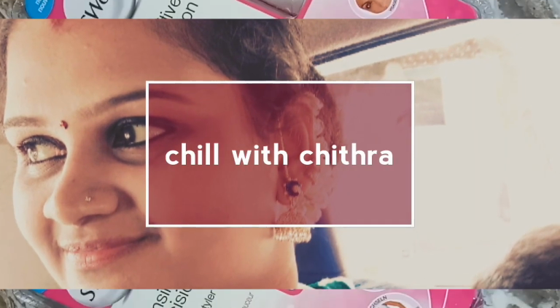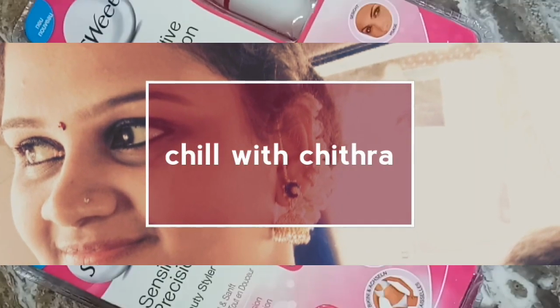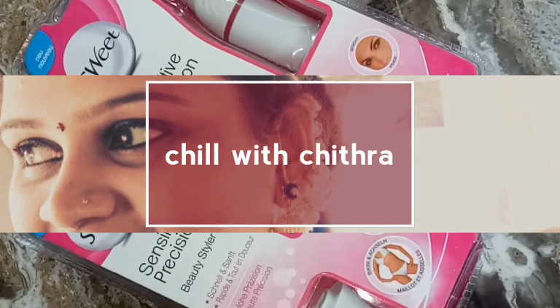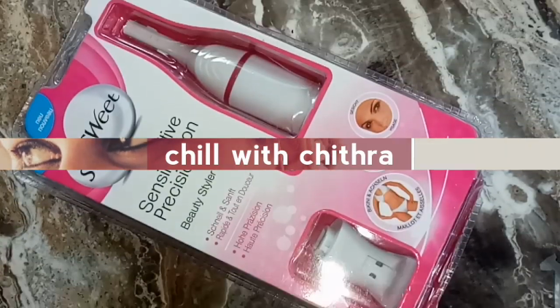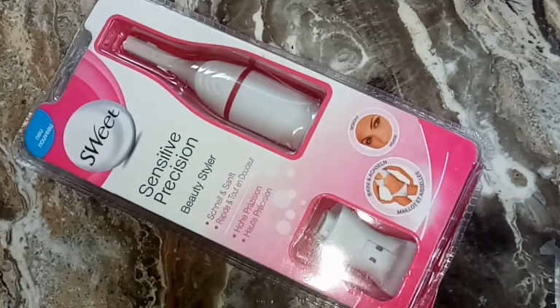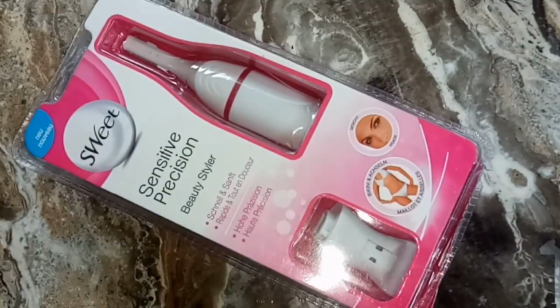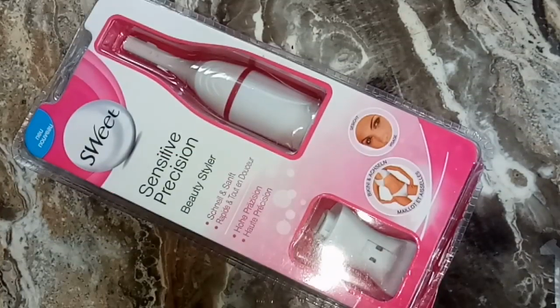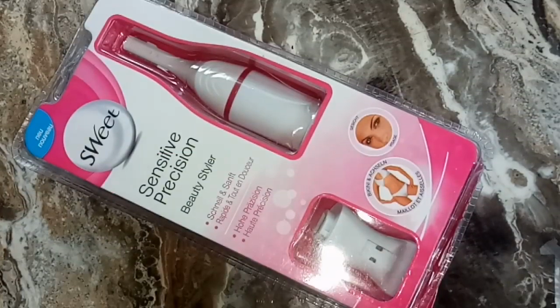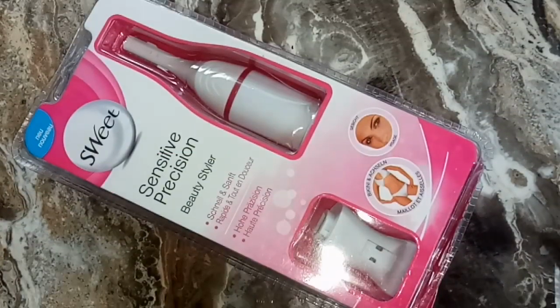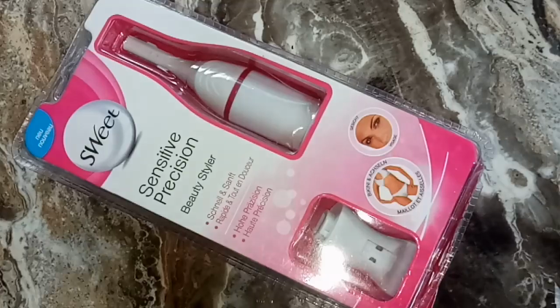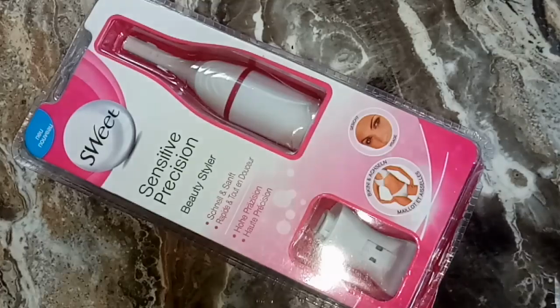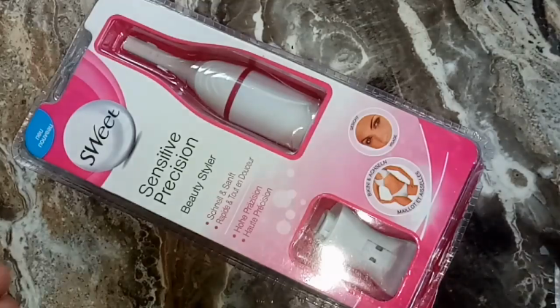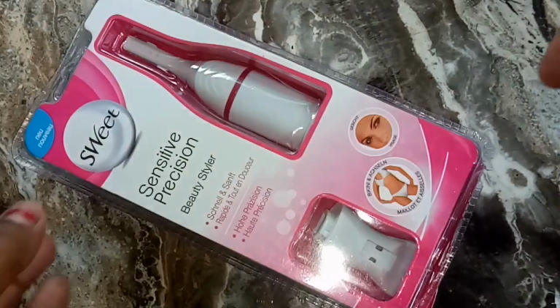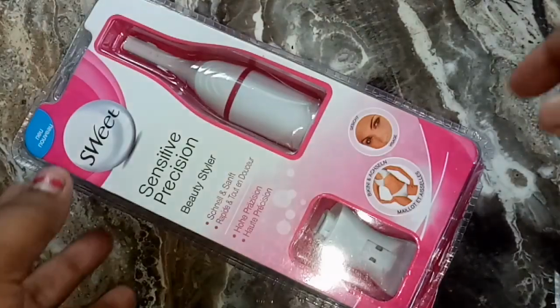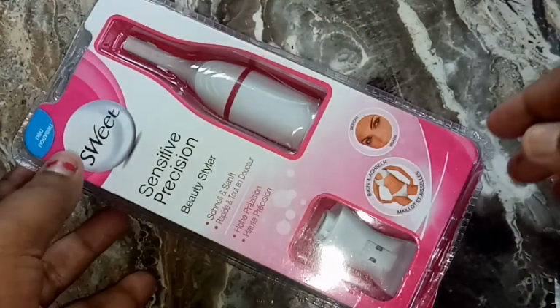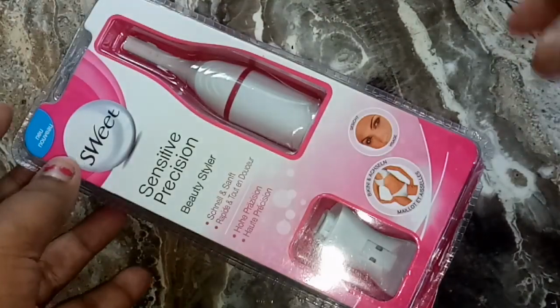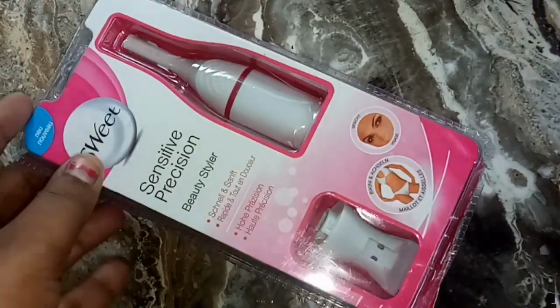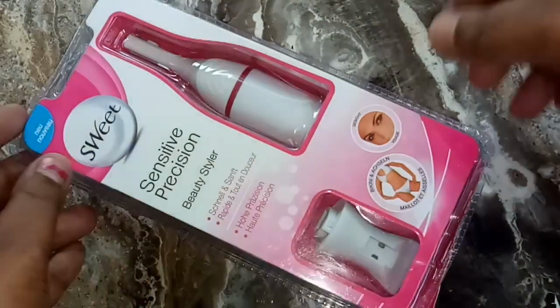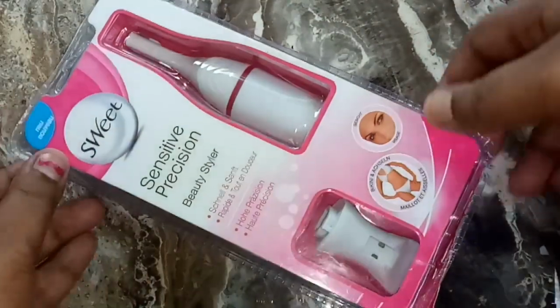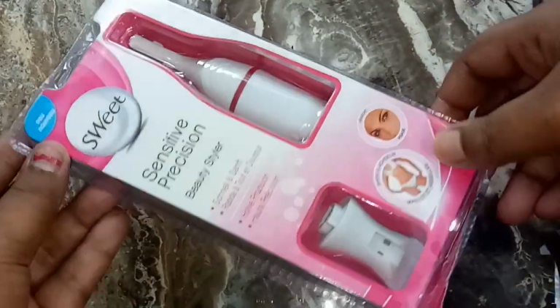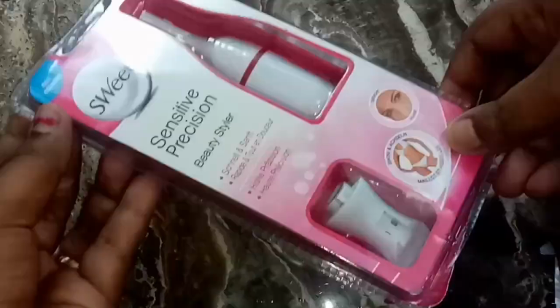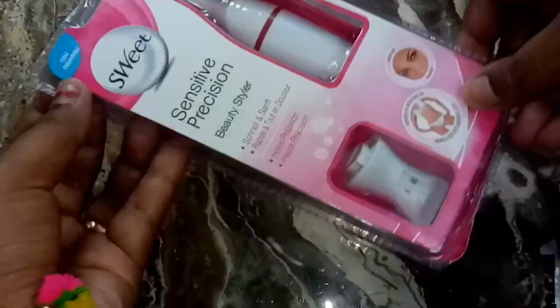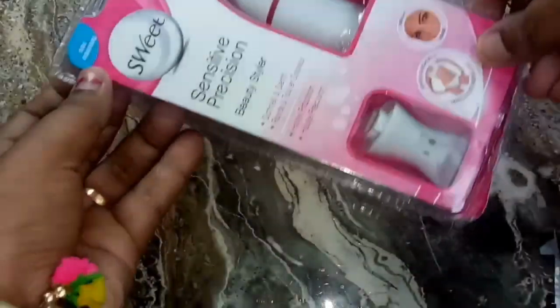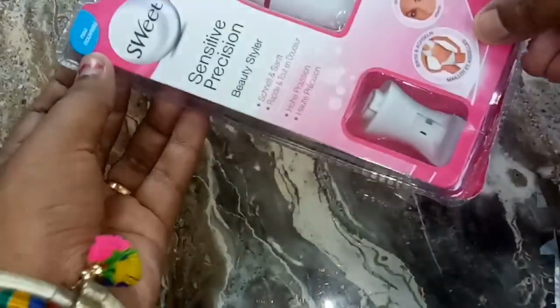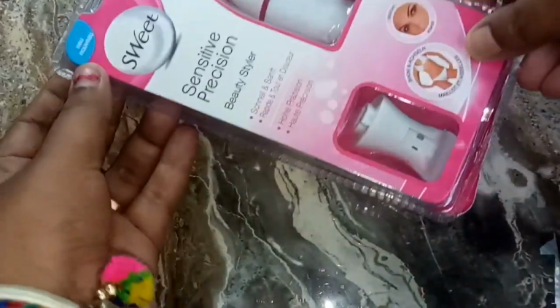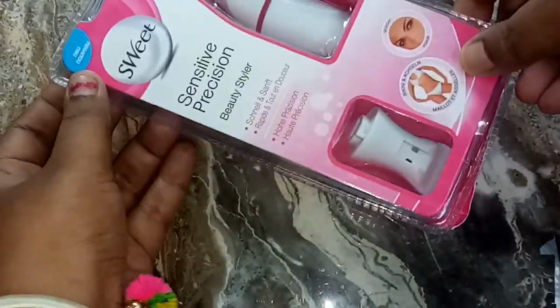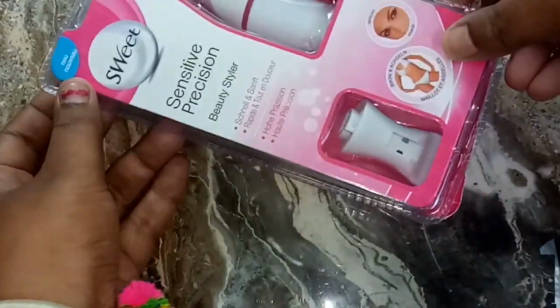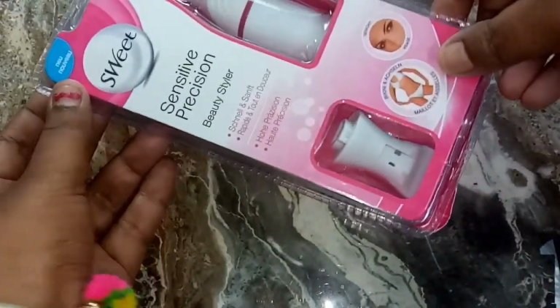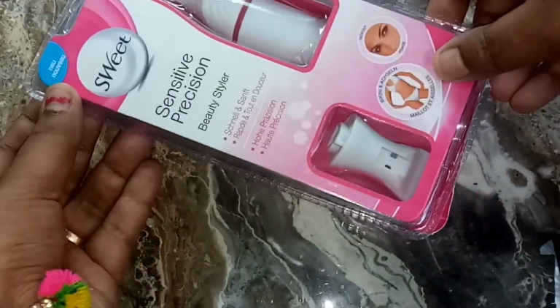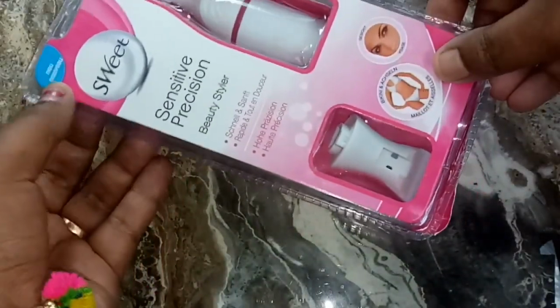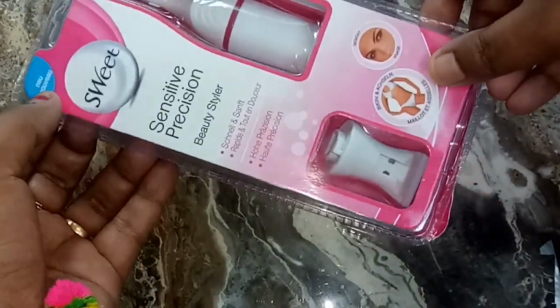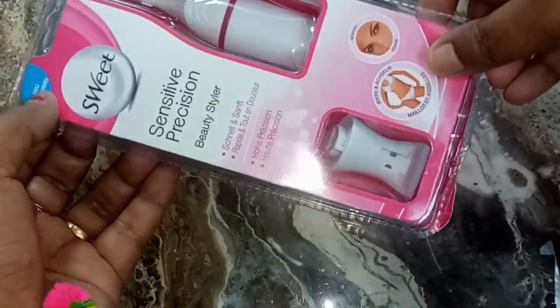Hello friends, welcome to my channel Chill with Chitra. This video is a product review.